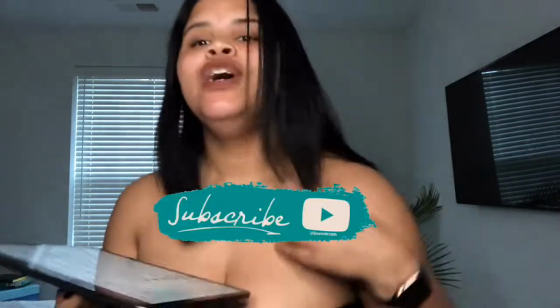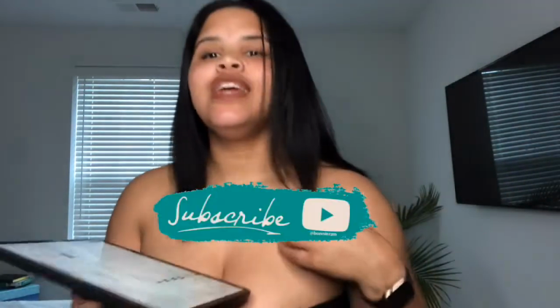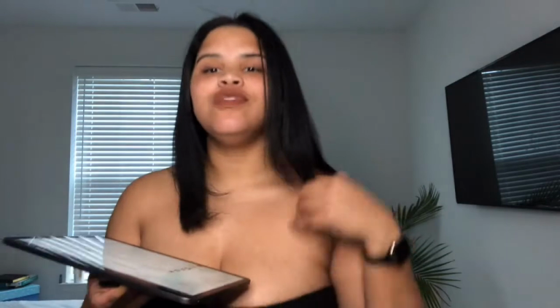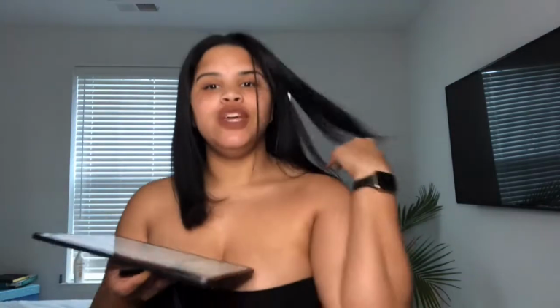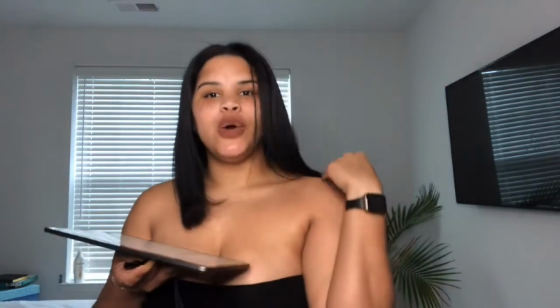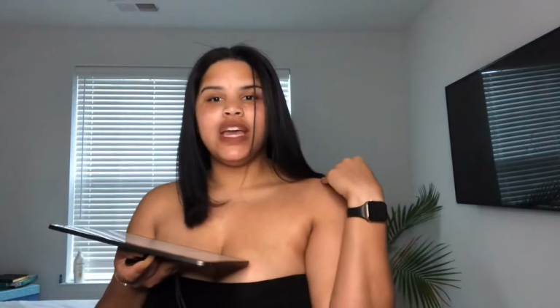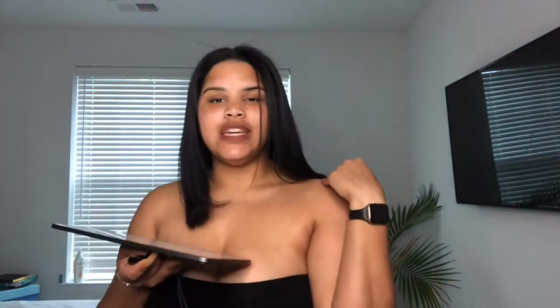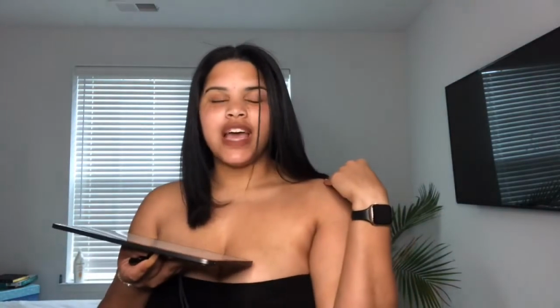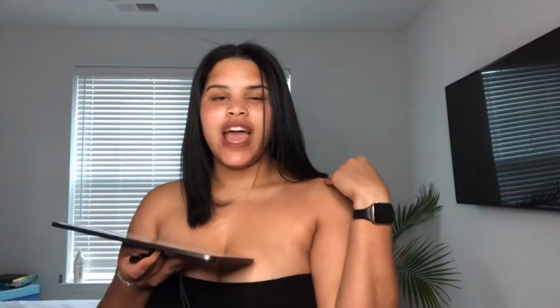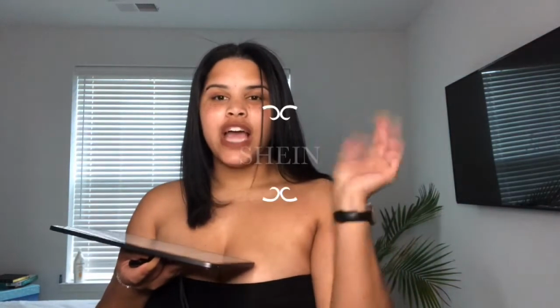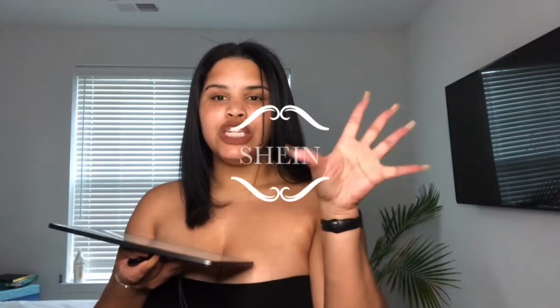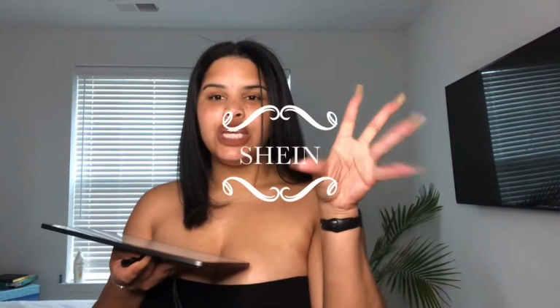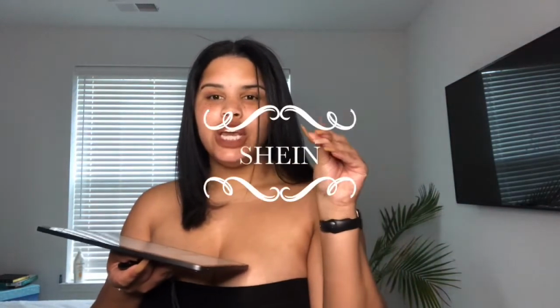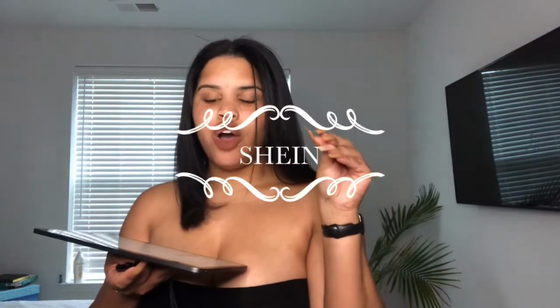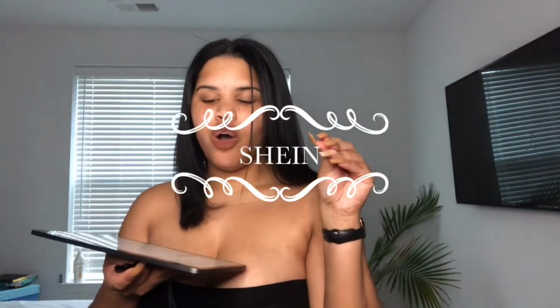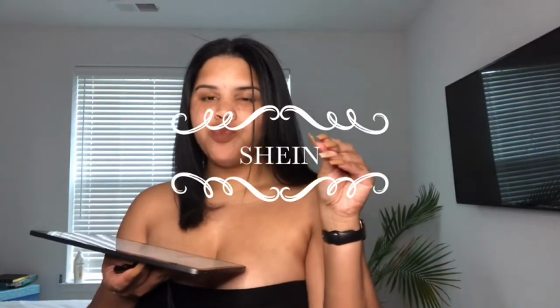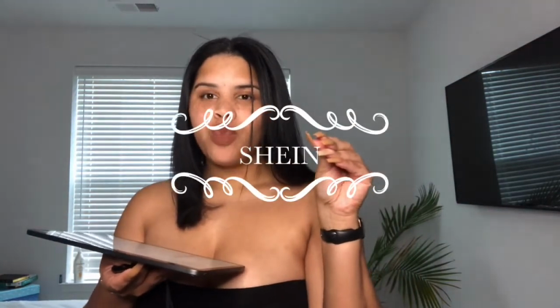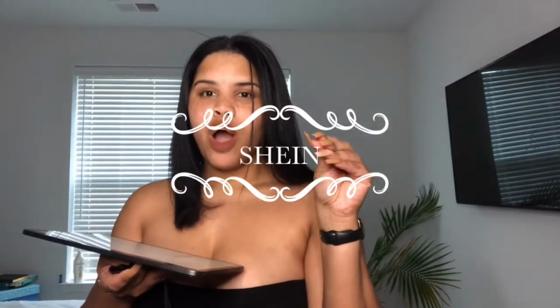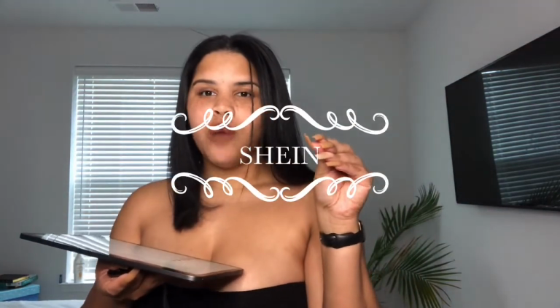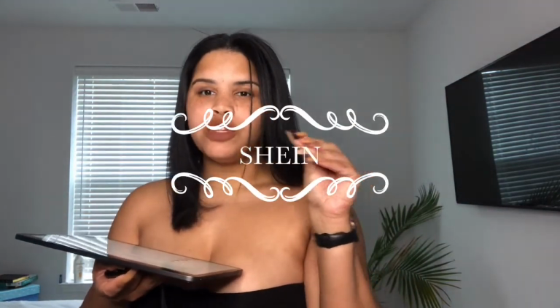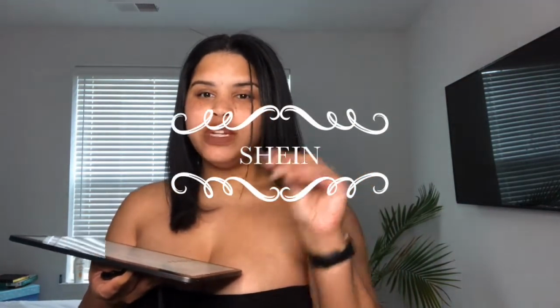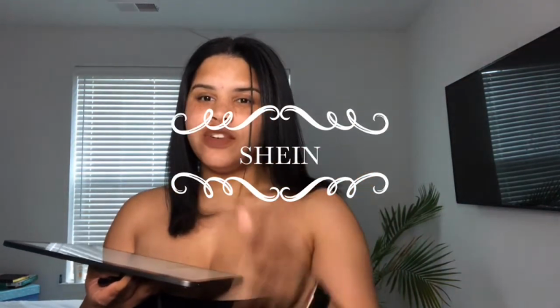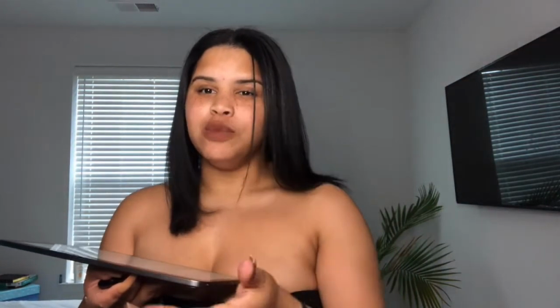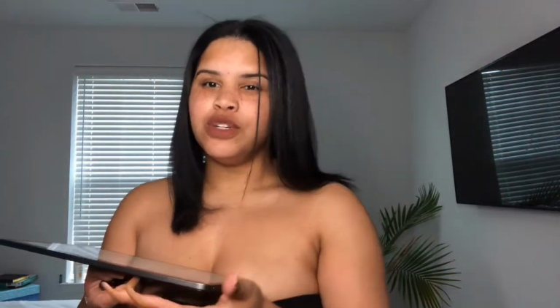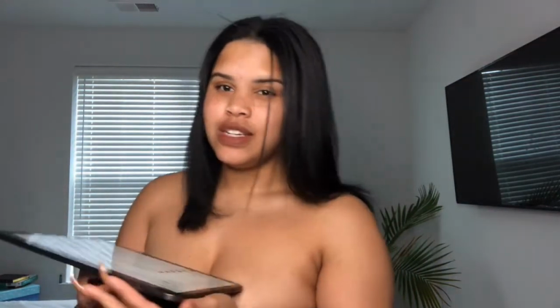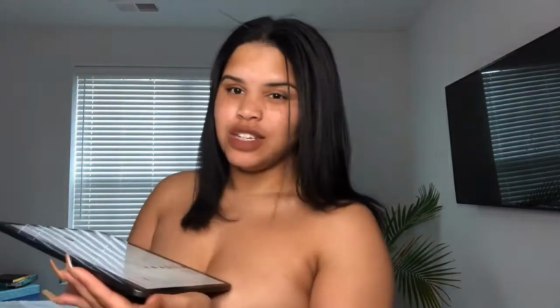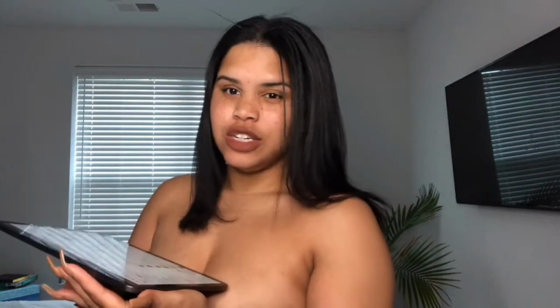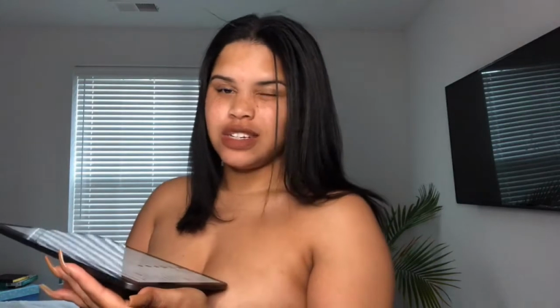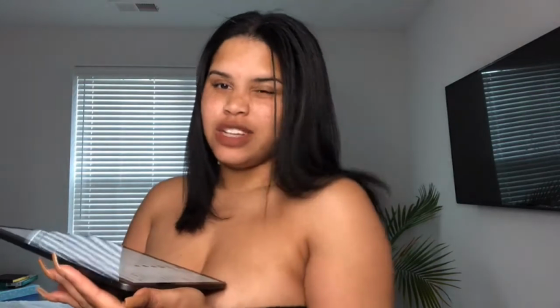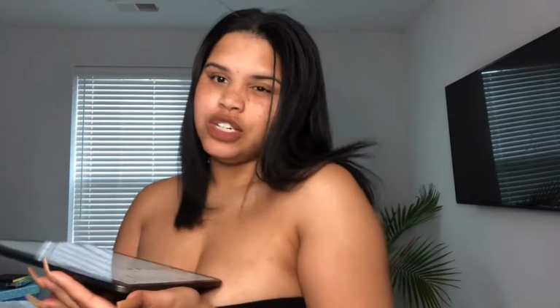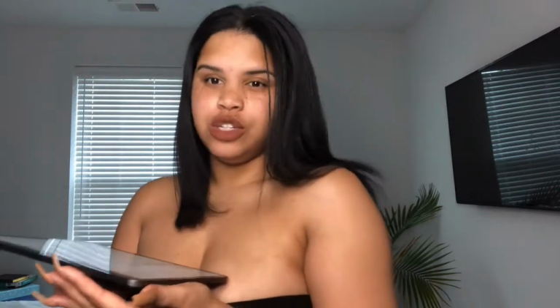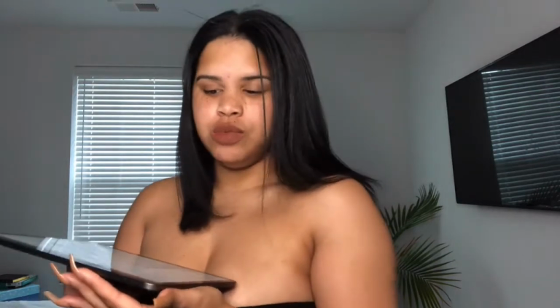Today's video is a Shein haul. It's a little bit different — it's mostly accessories and dupes.